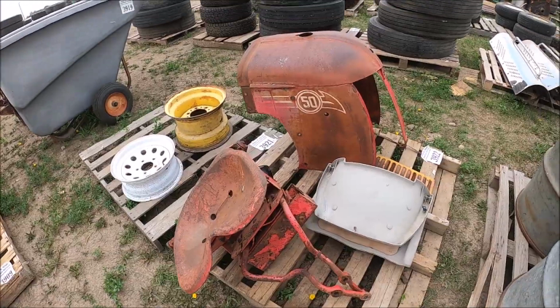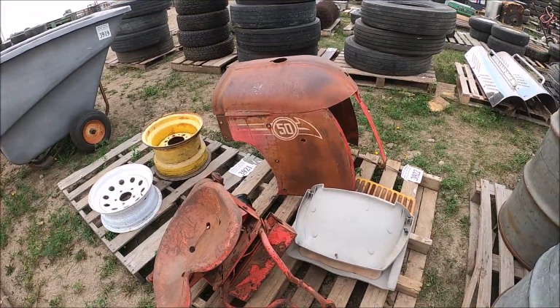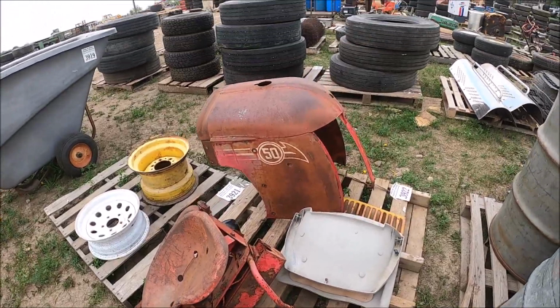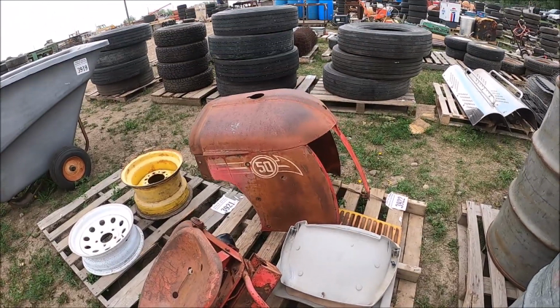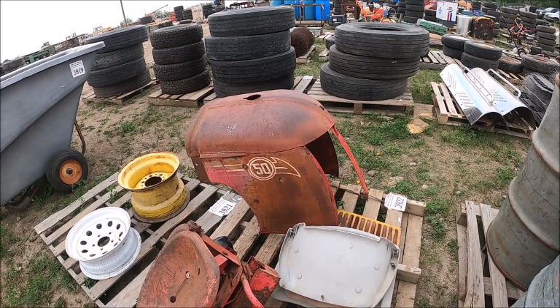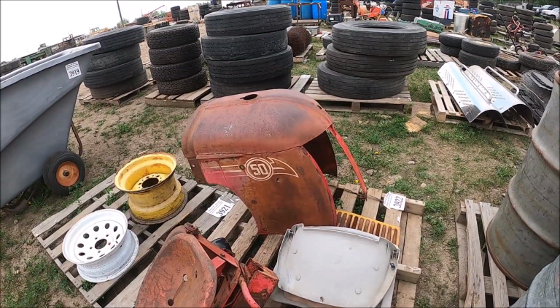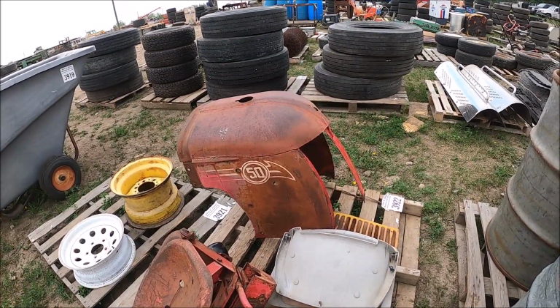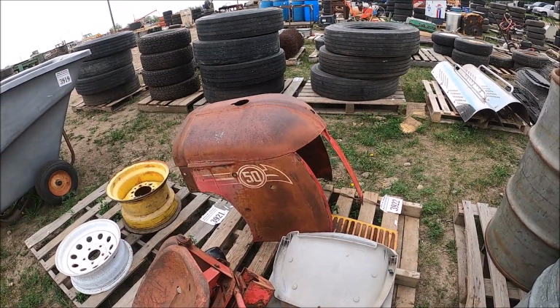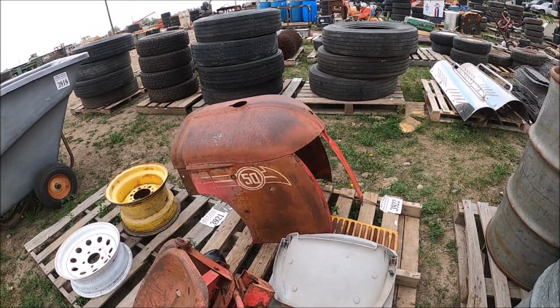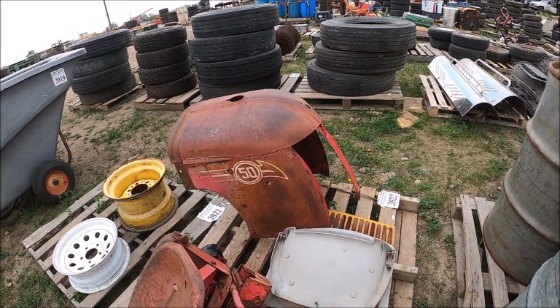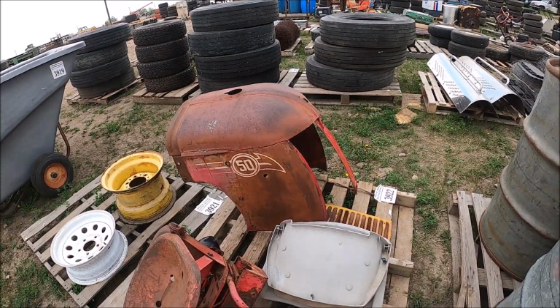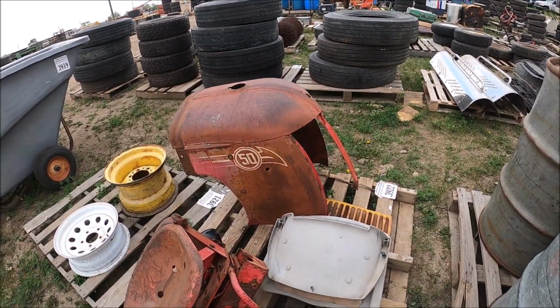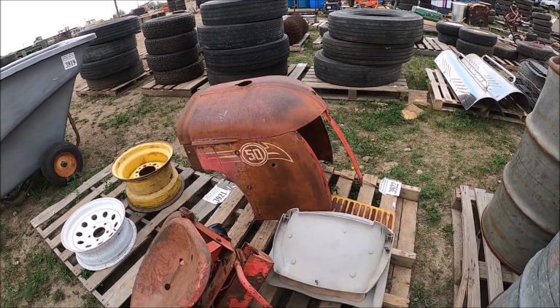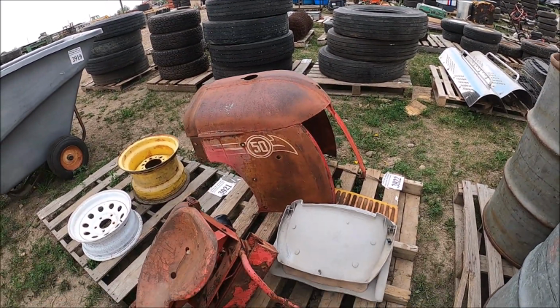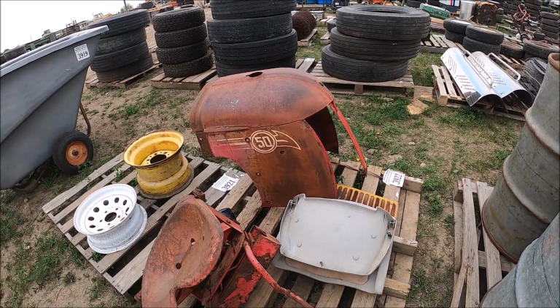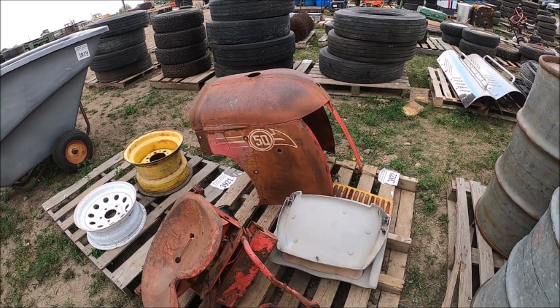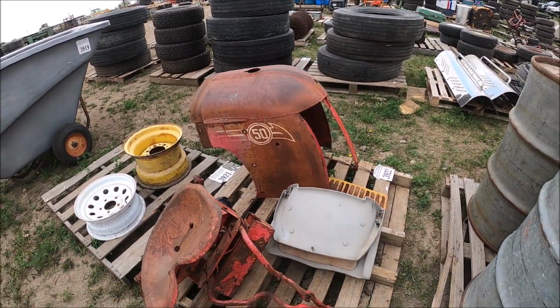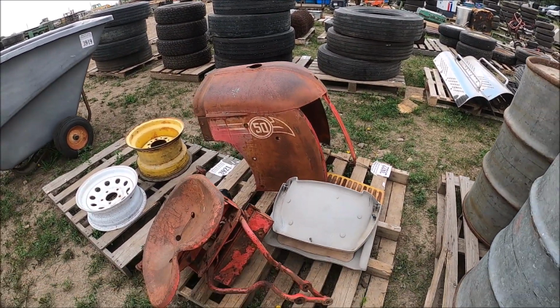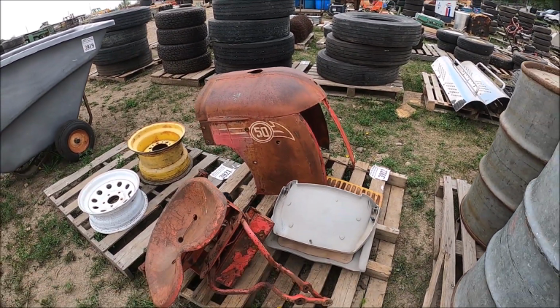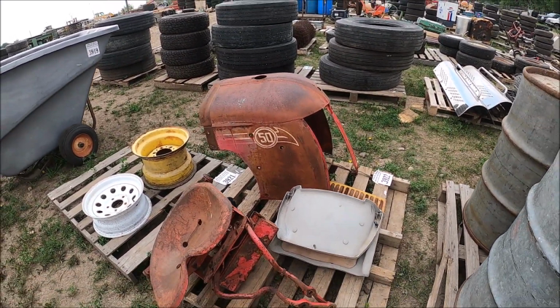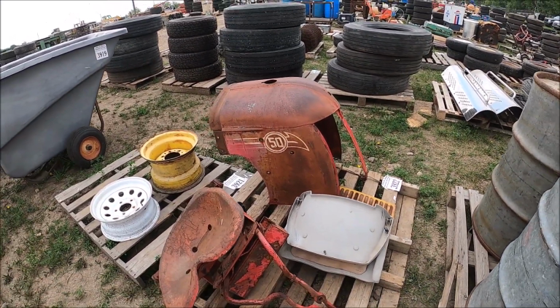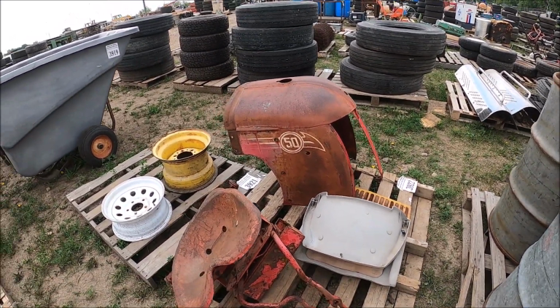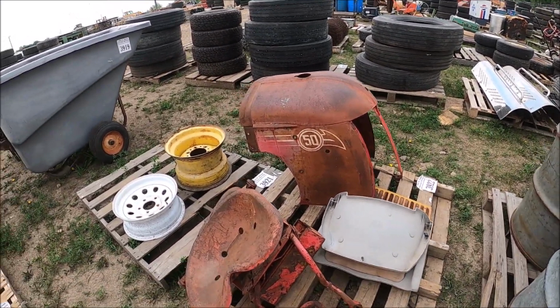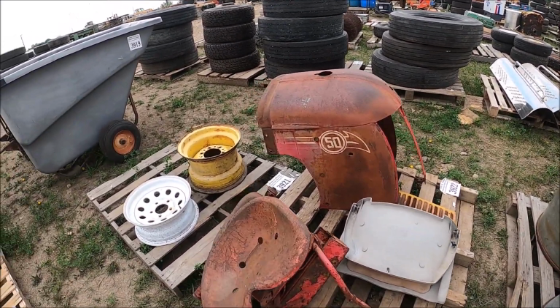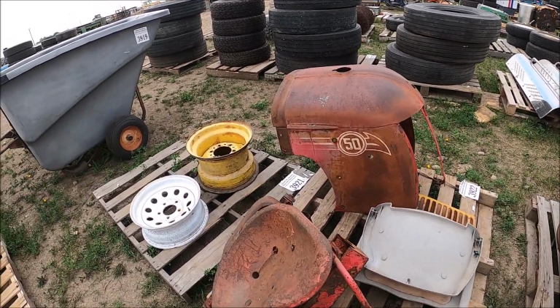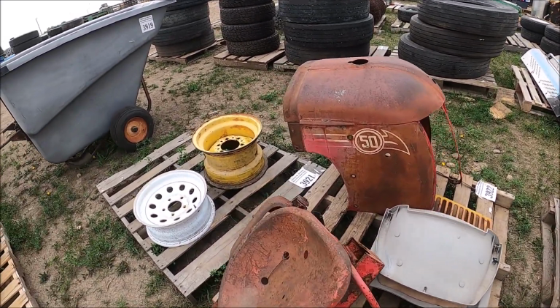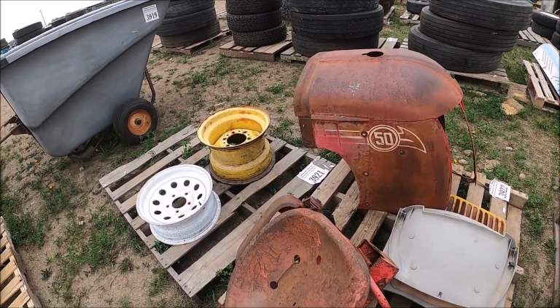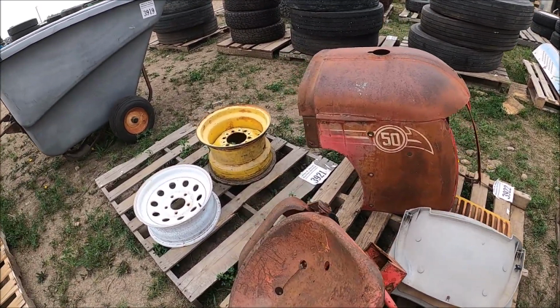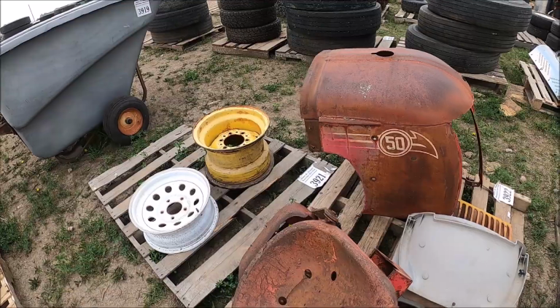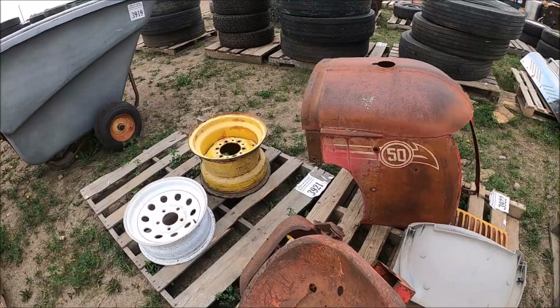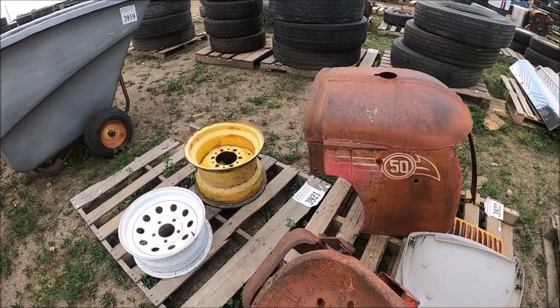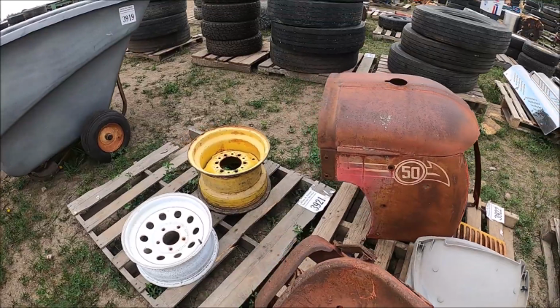A great nose piece for a Cockshot 50, and it looks like a really good one.